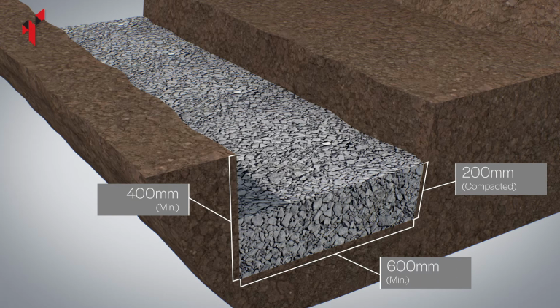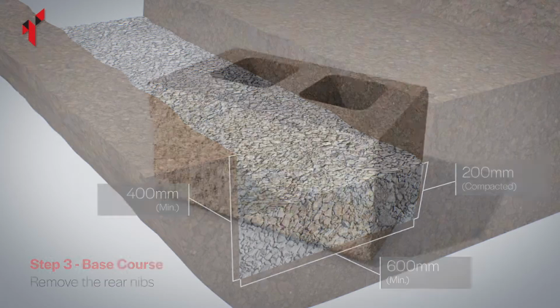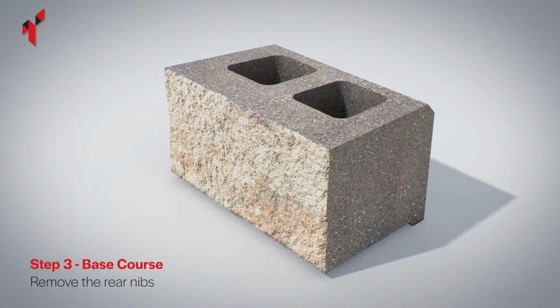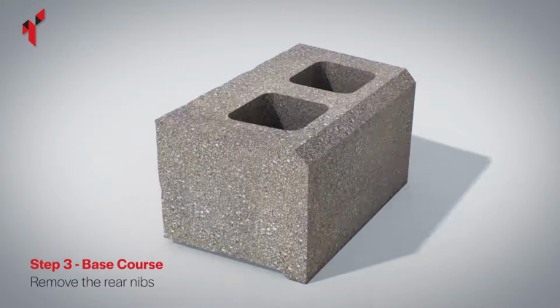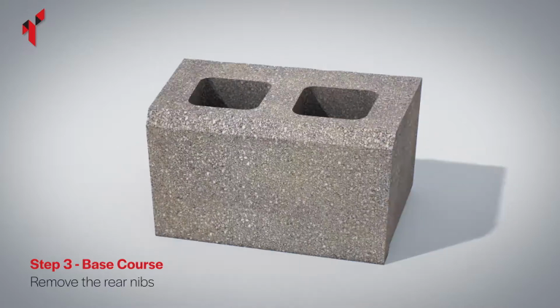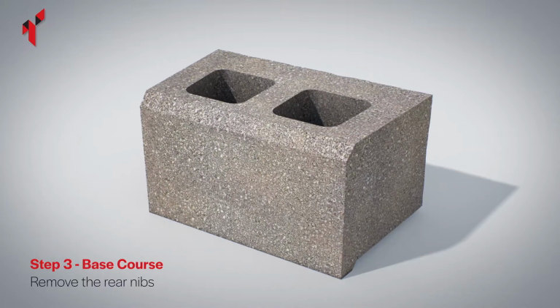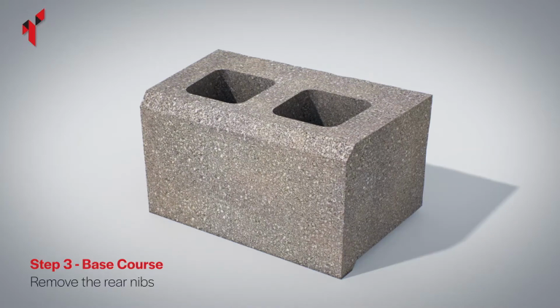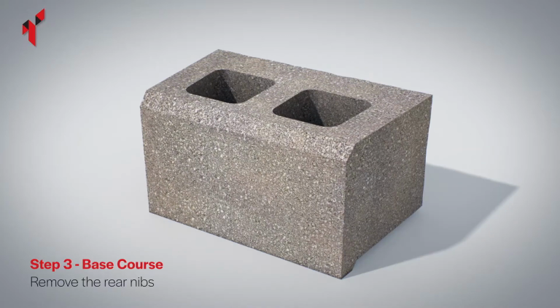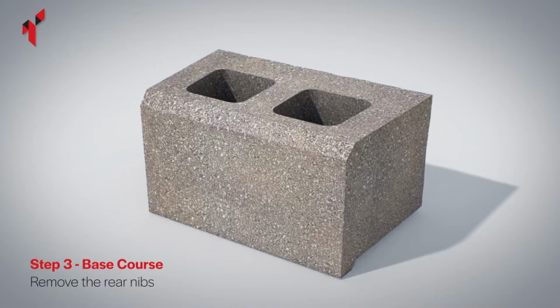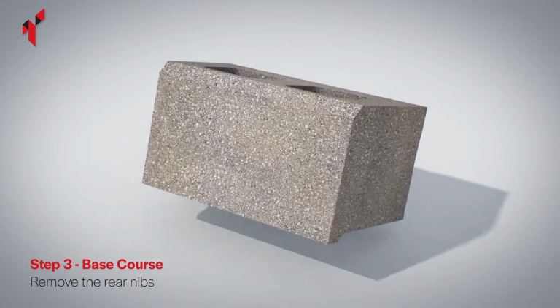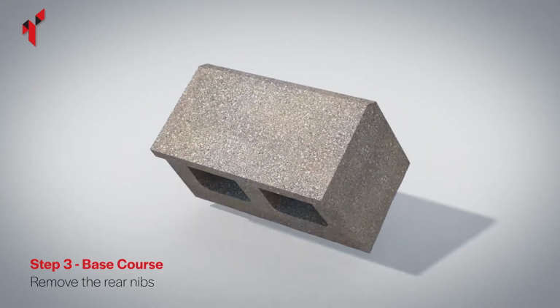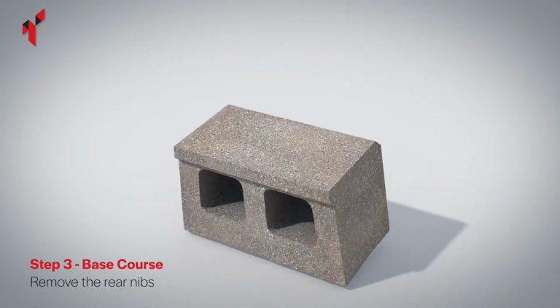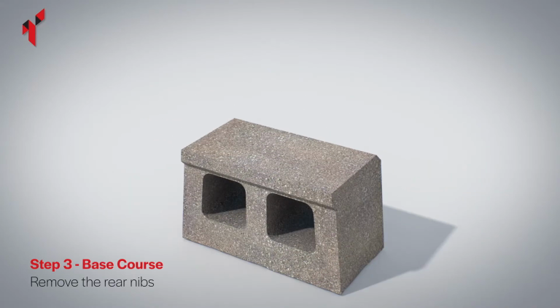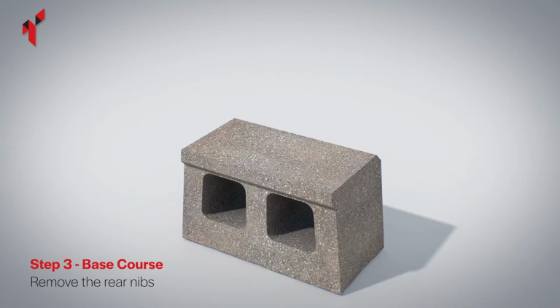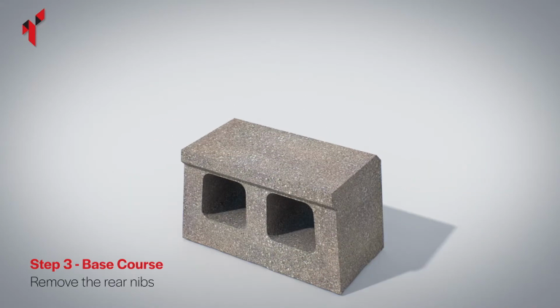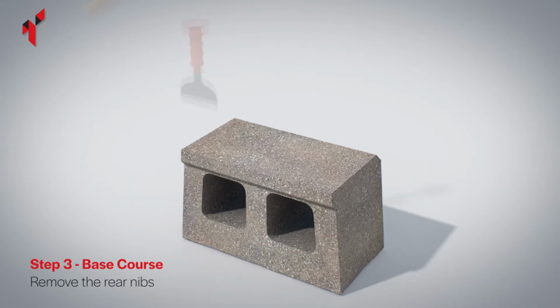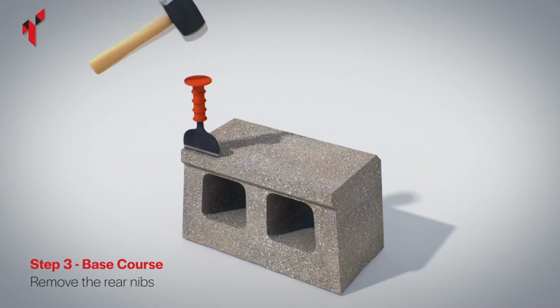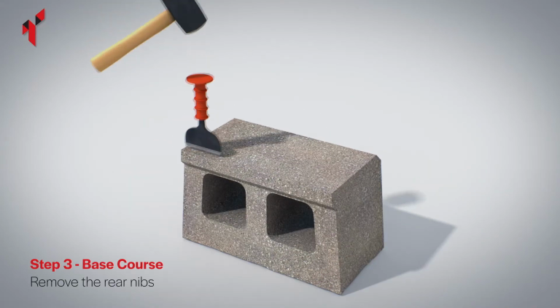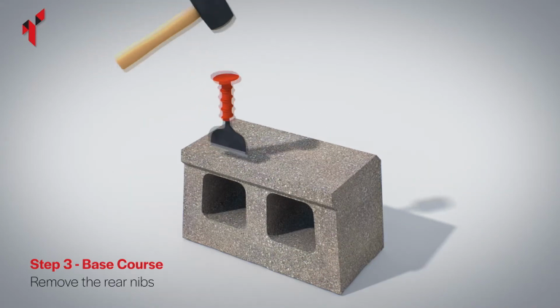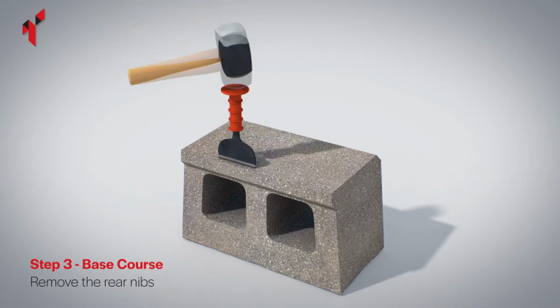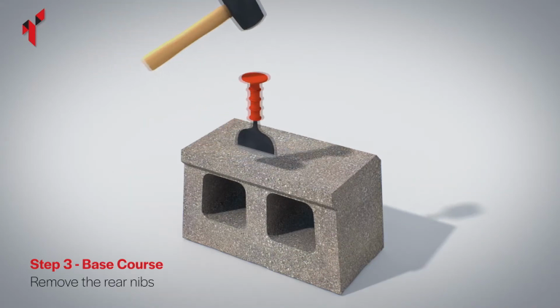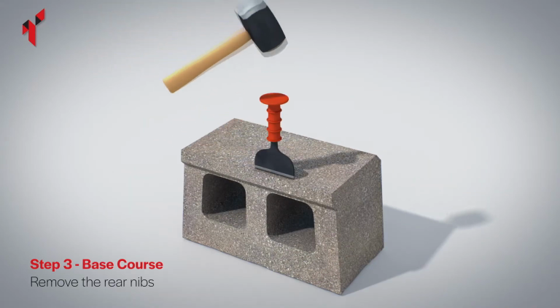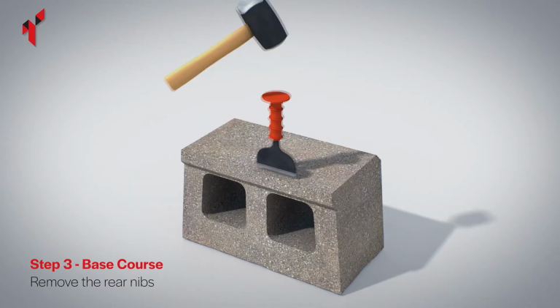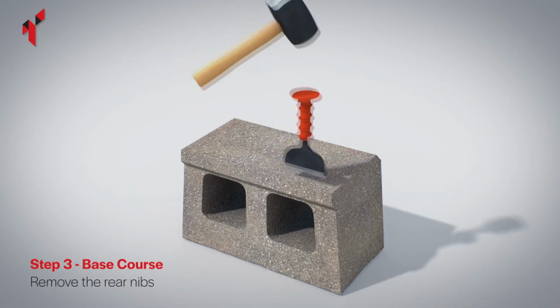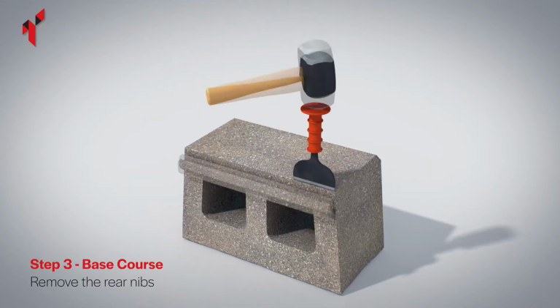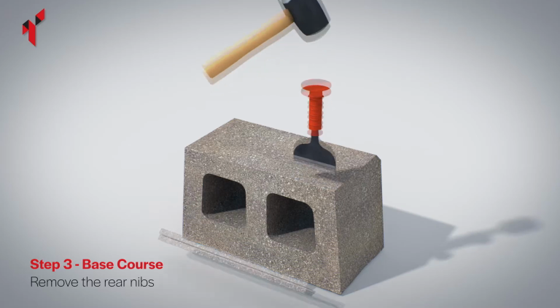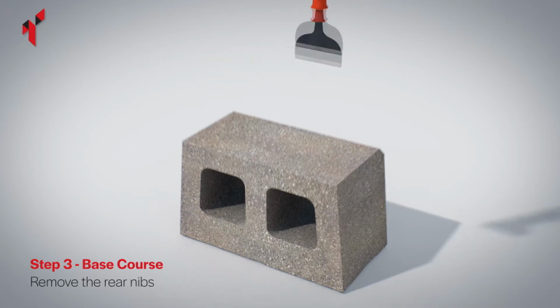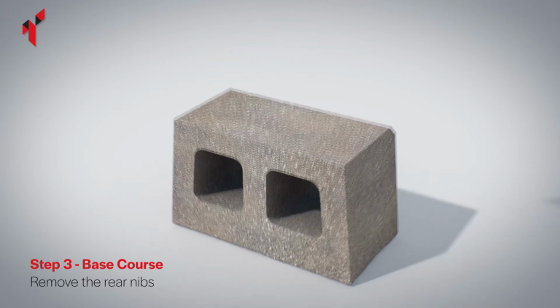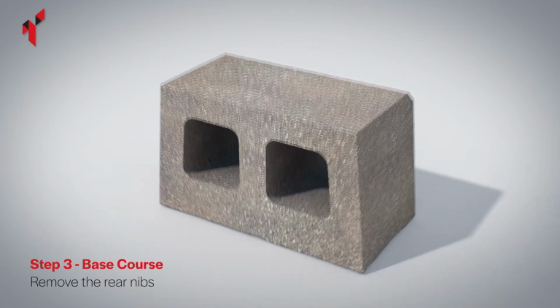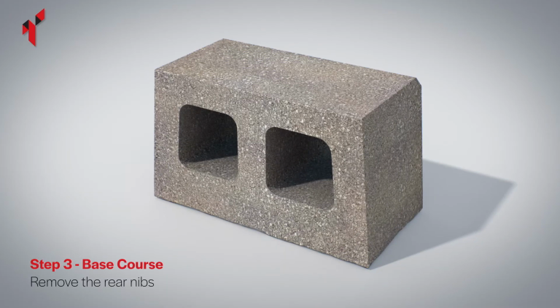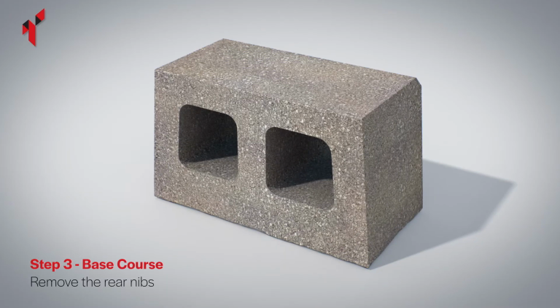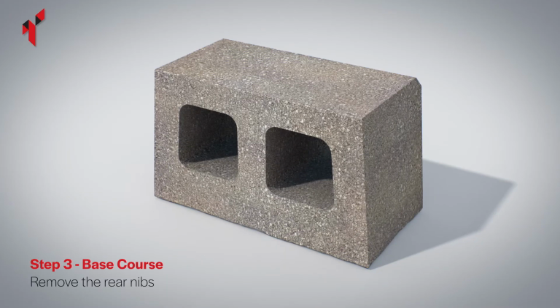To ensure a level base course, remove the nib from the base of the block to be used on the base course using a bolster and club hammer.